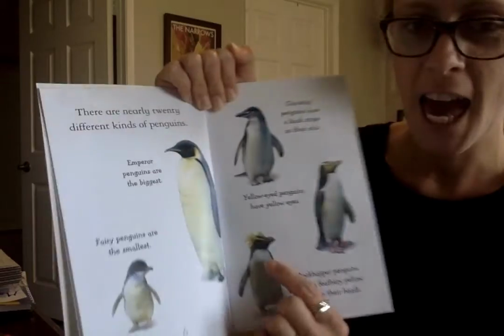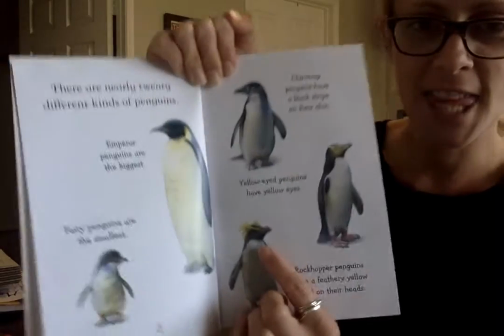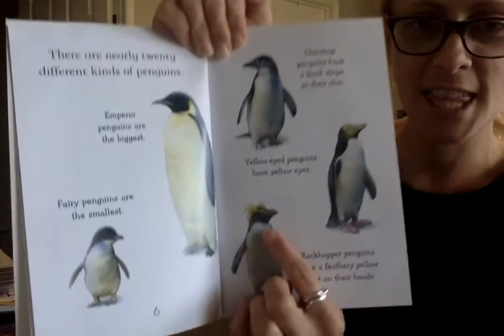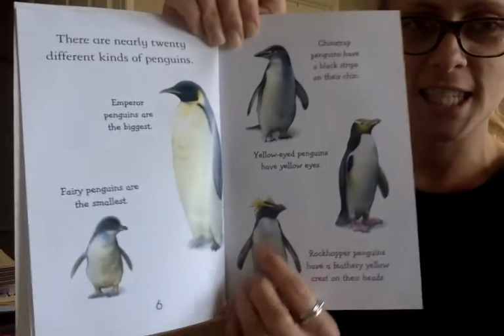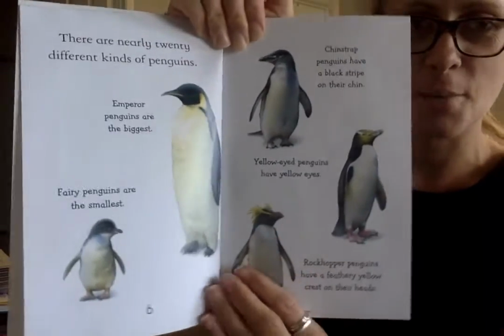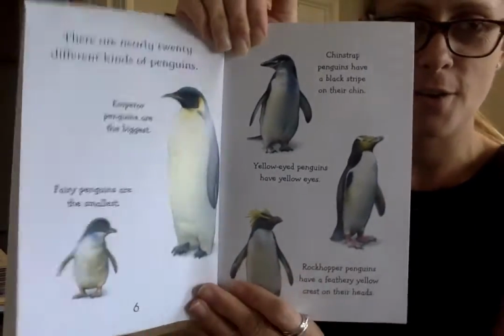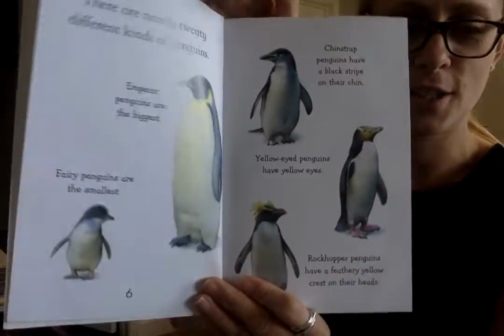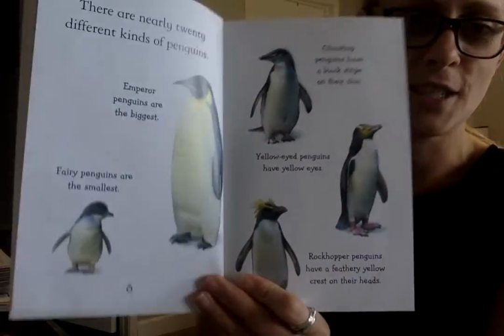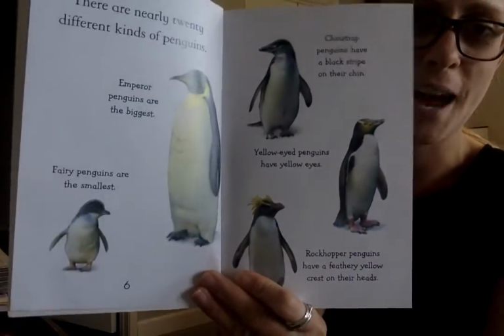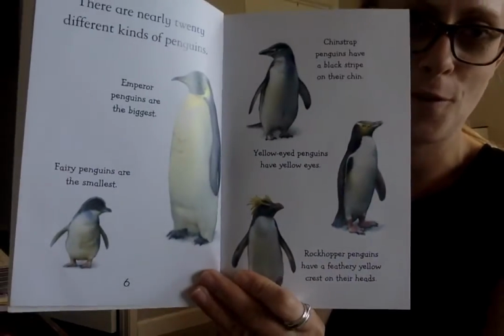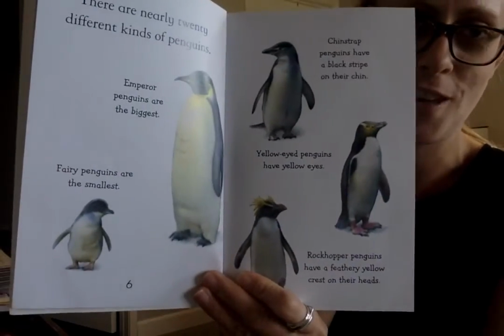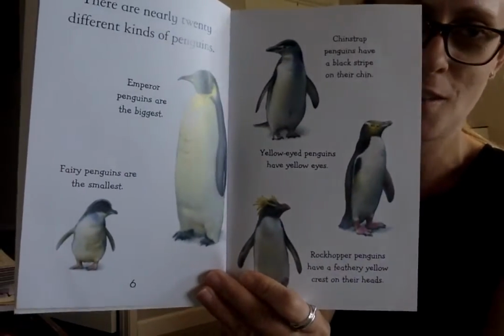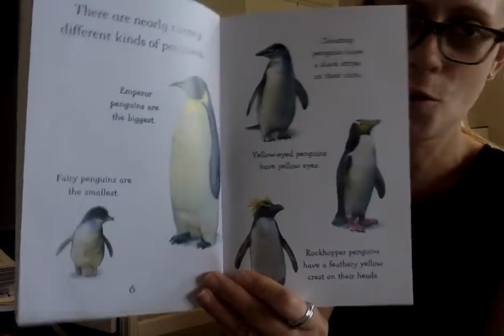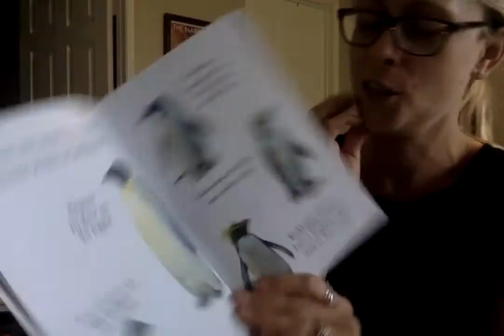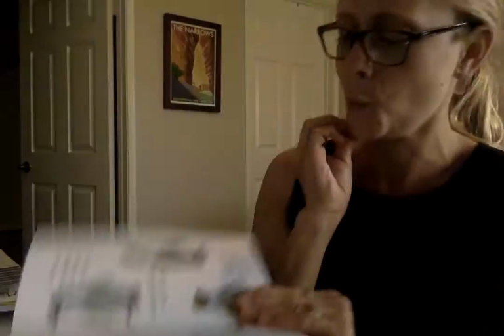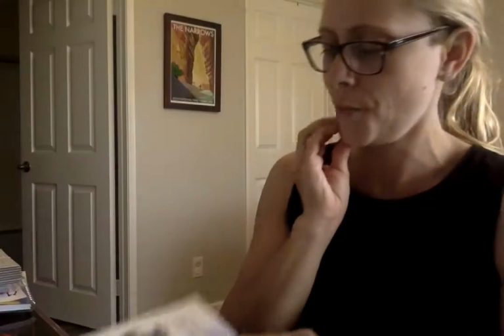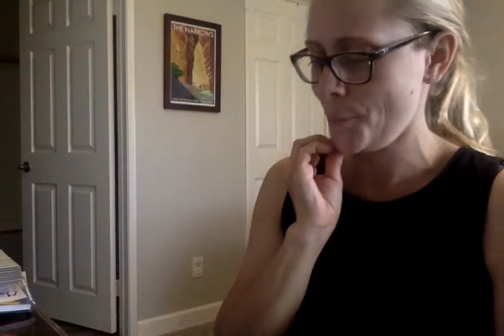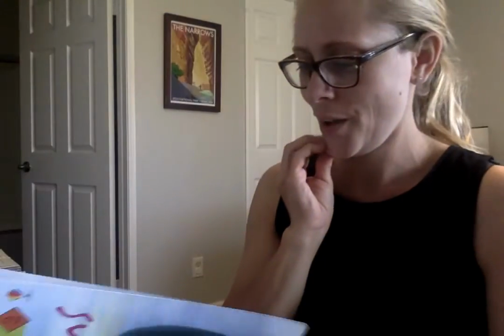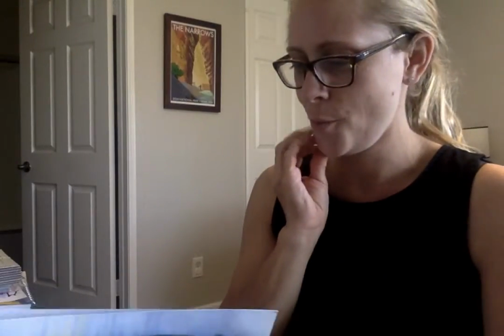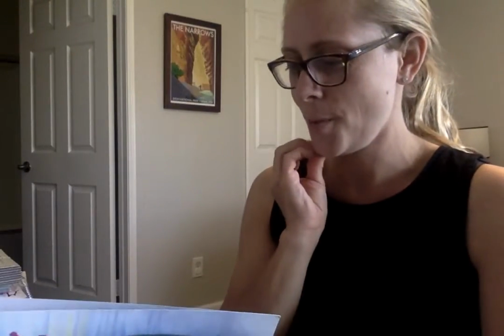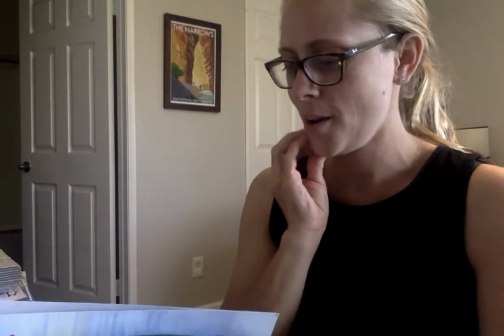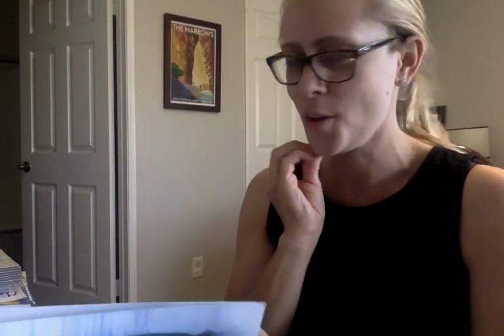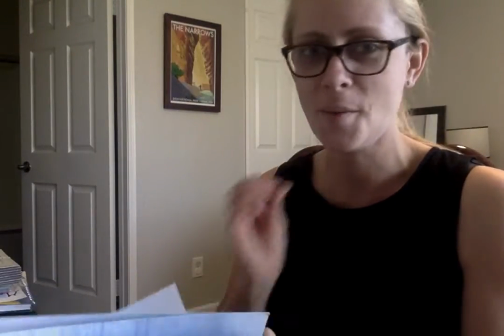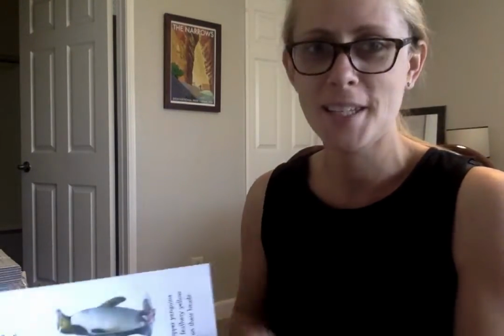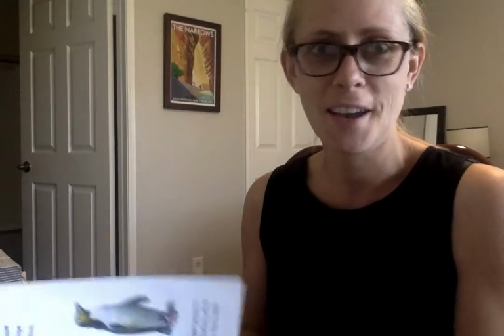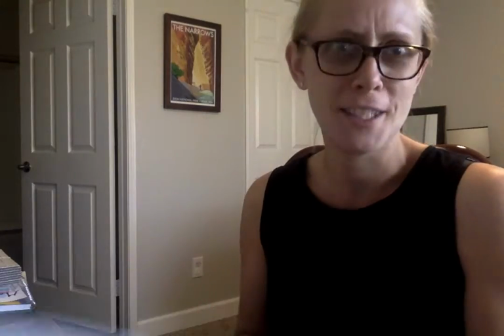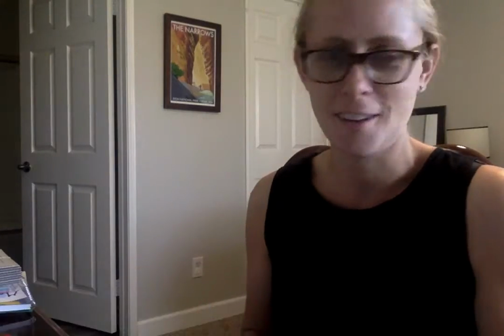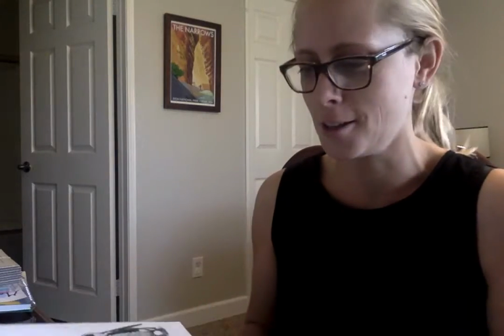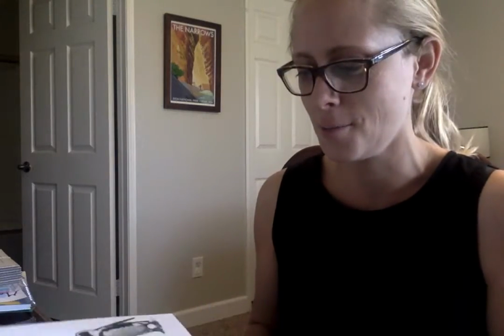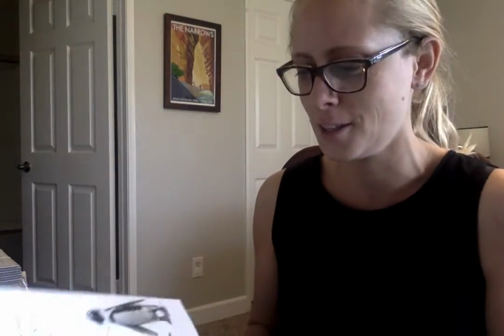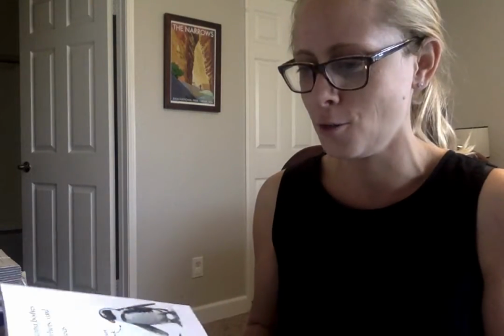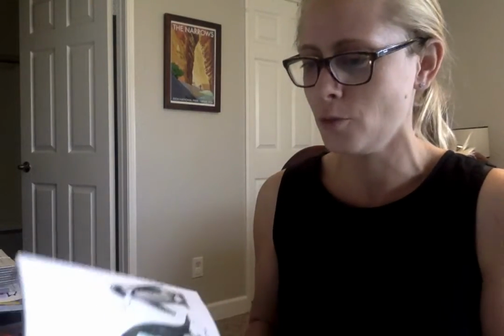I think this is the penguin that's used in Happy Feet, or at least one of them. I don't remember which one. I haven't seen that in a long time, but that's a cute movie.